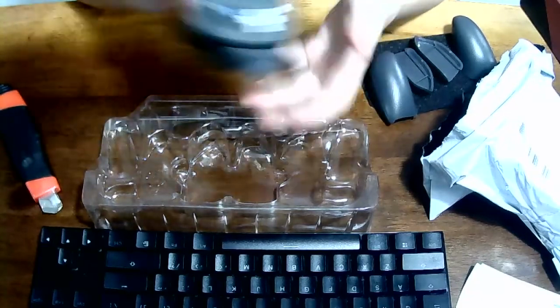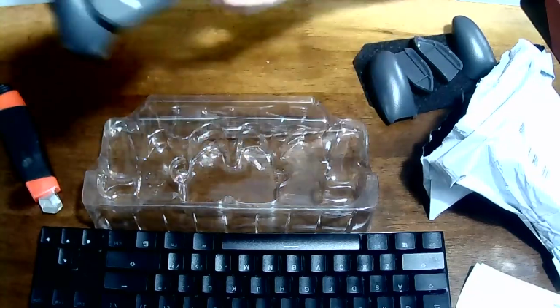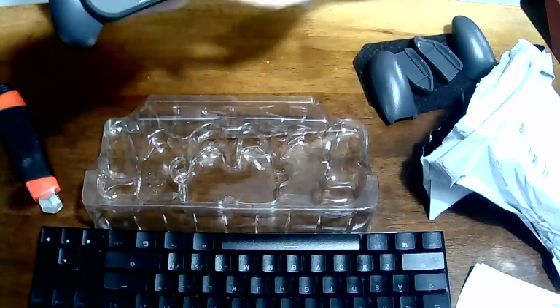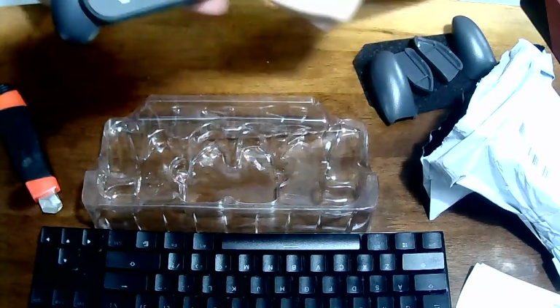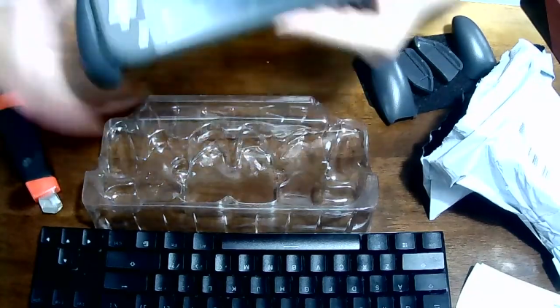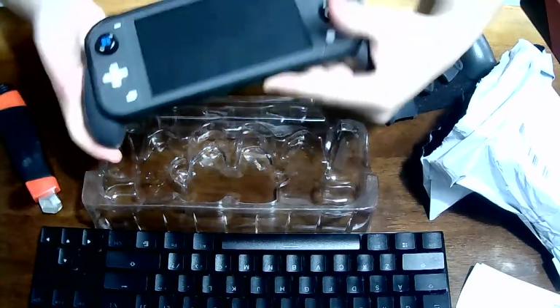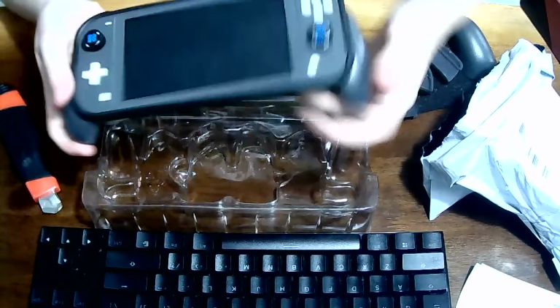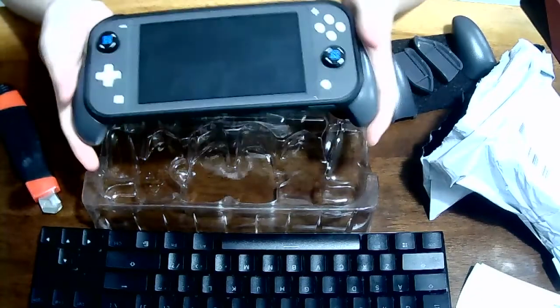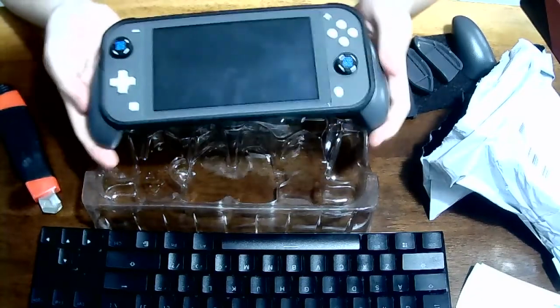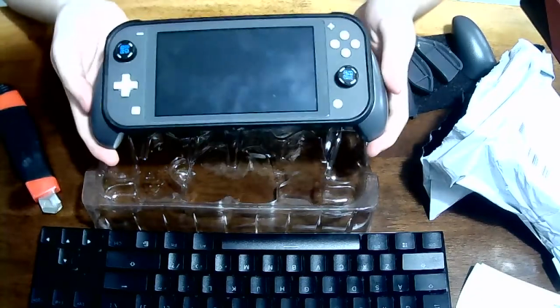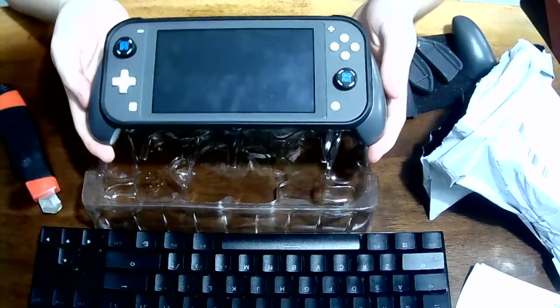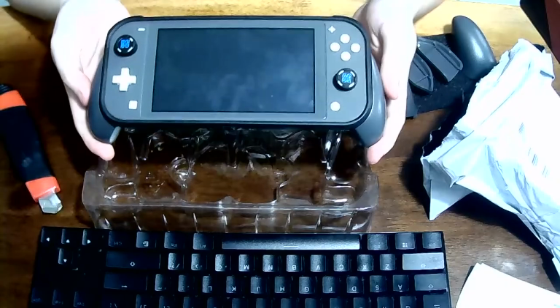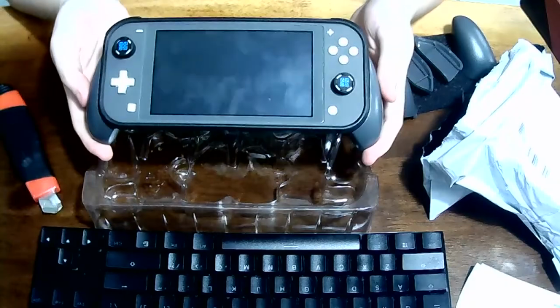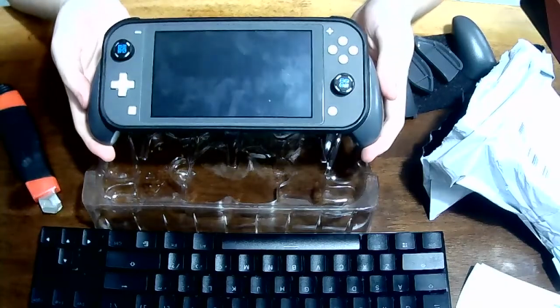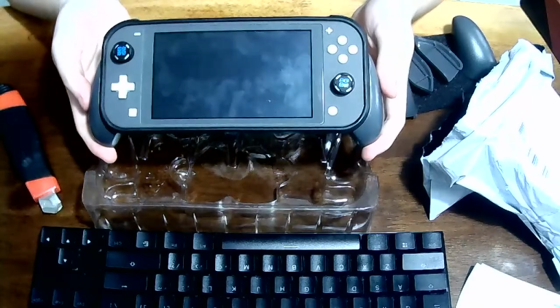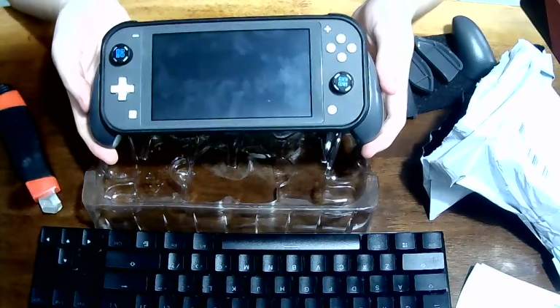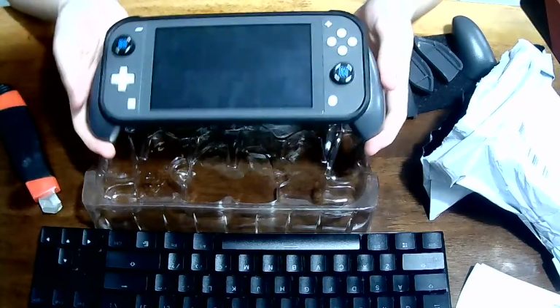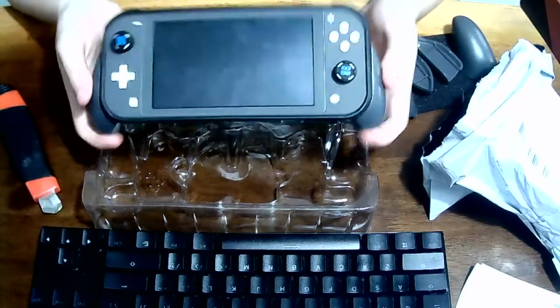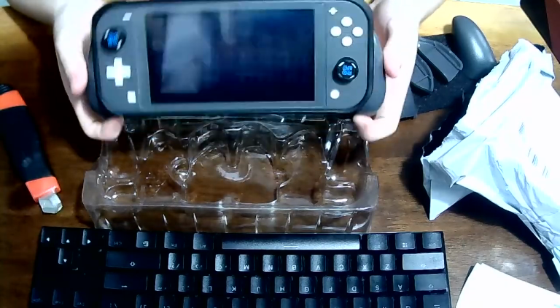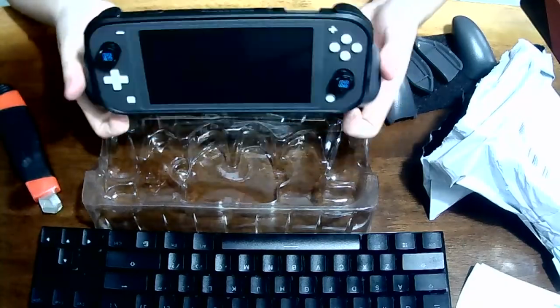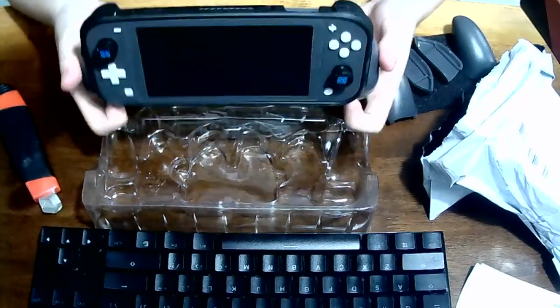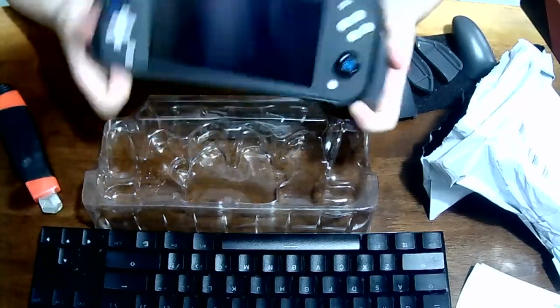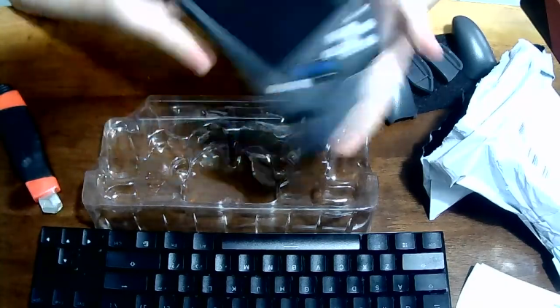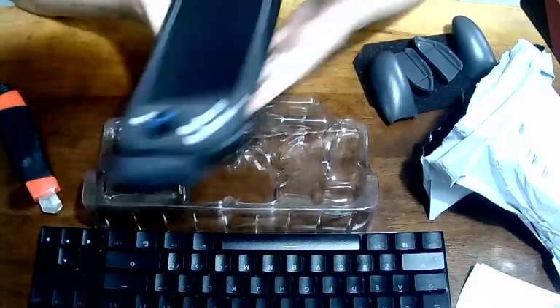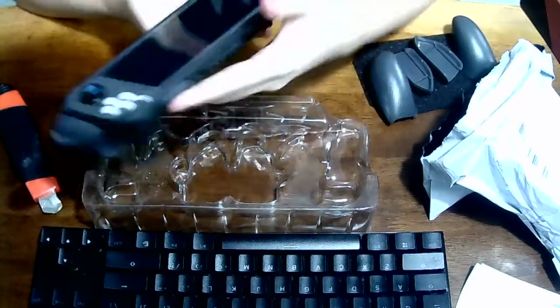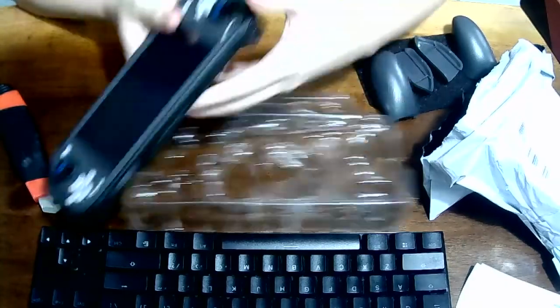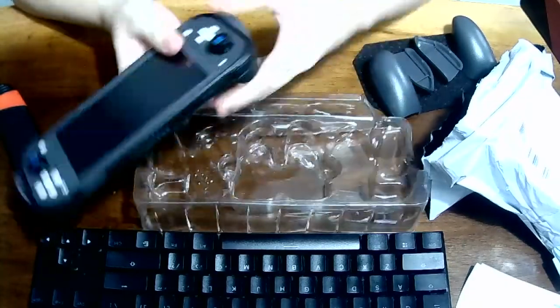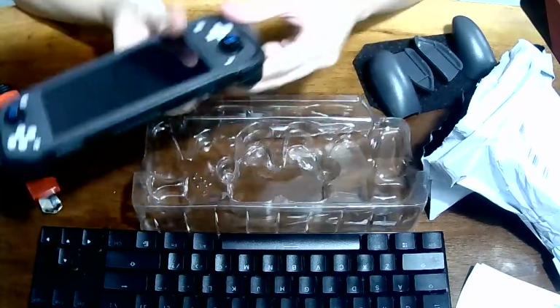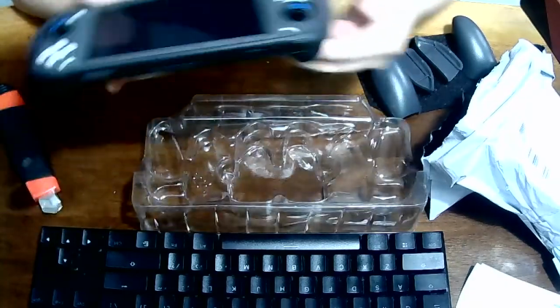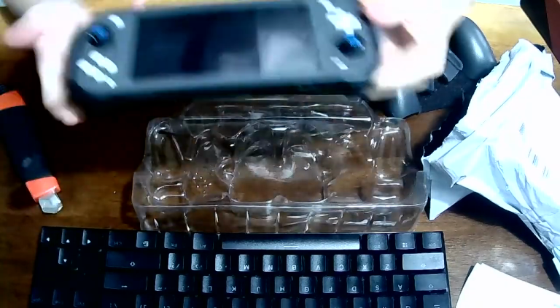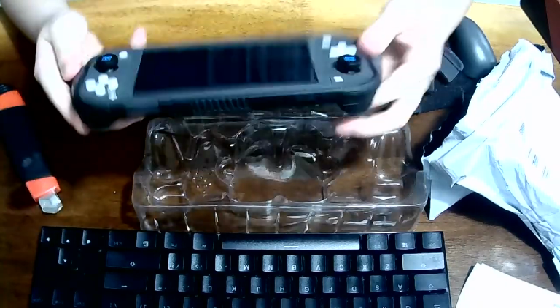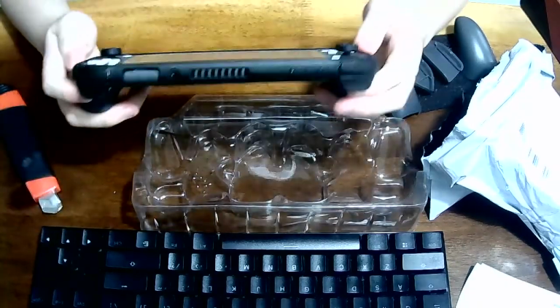It's quite comfortable really. Wow, my Switch is so dirty.